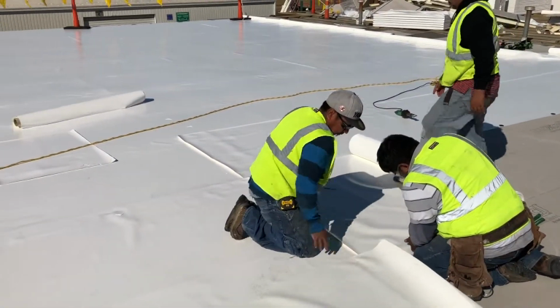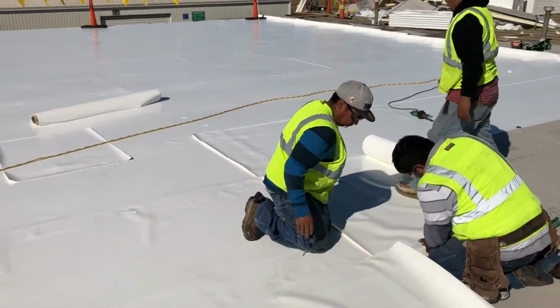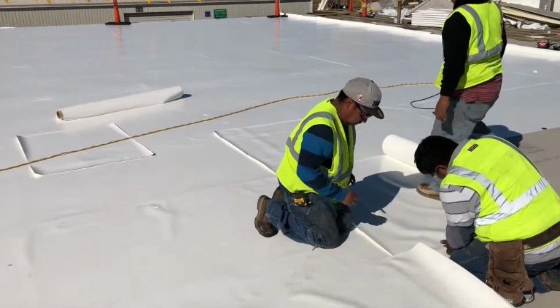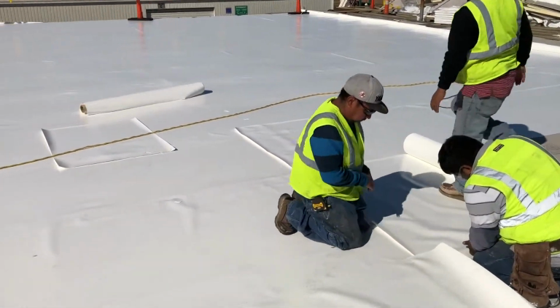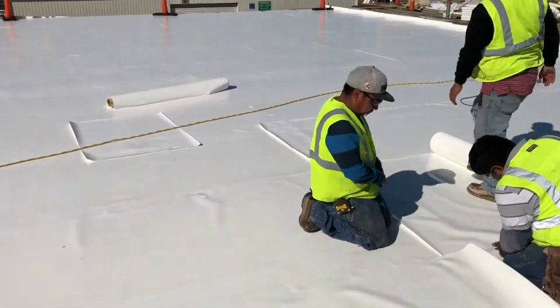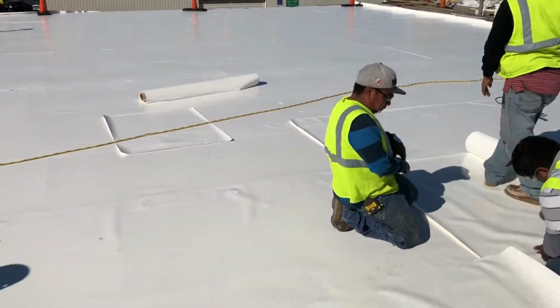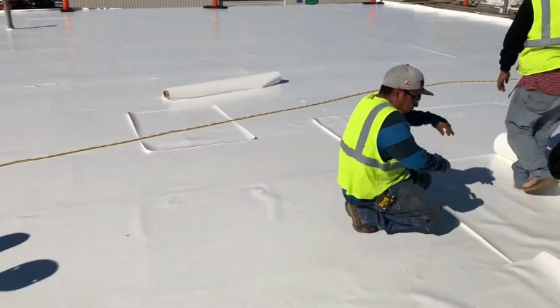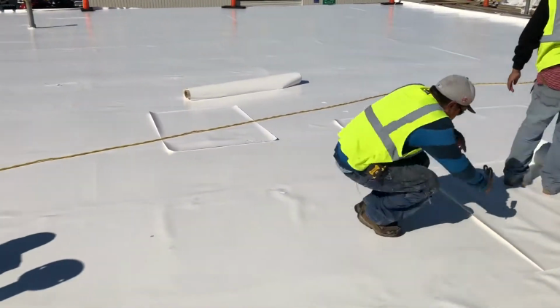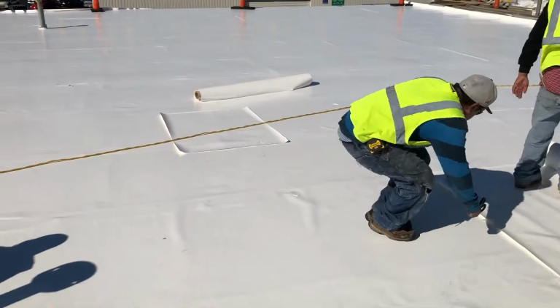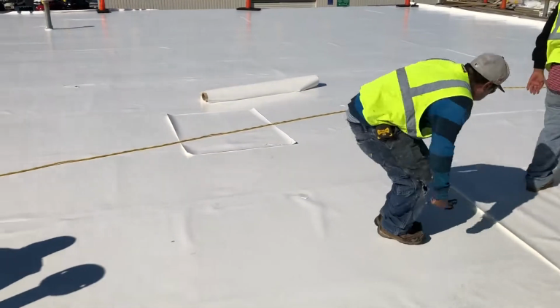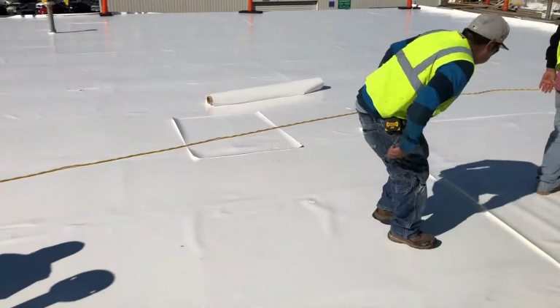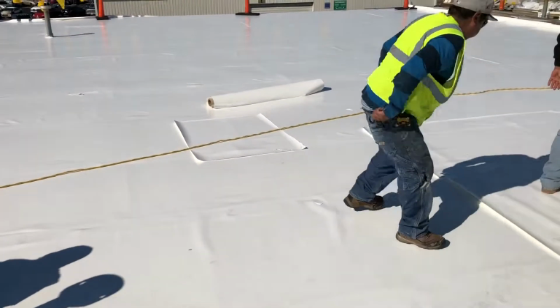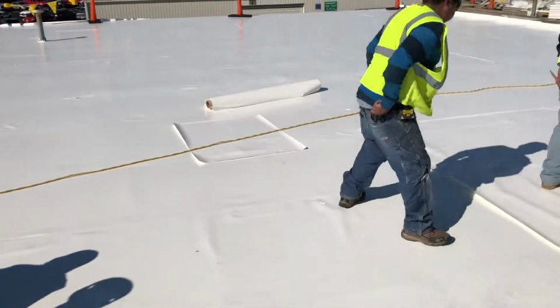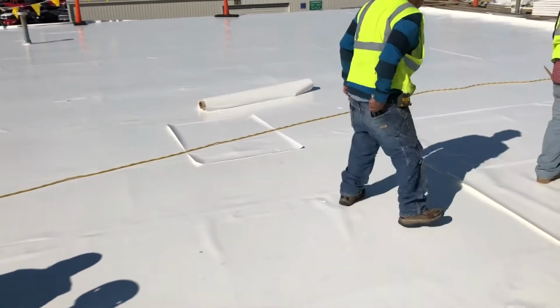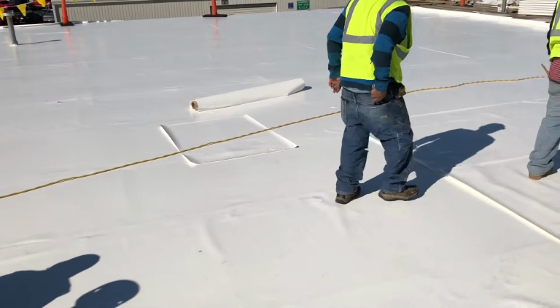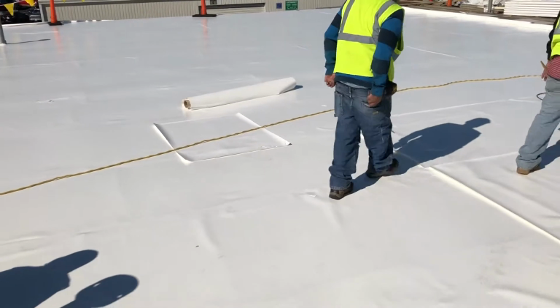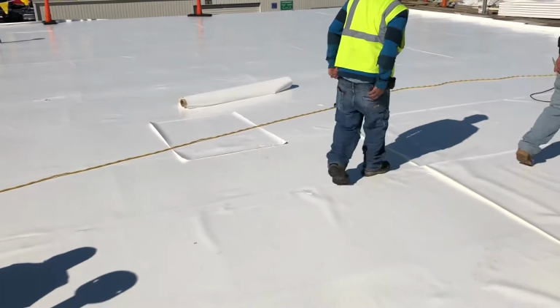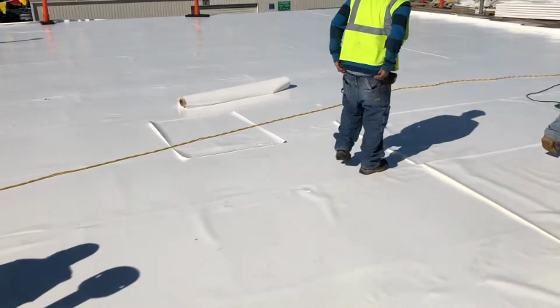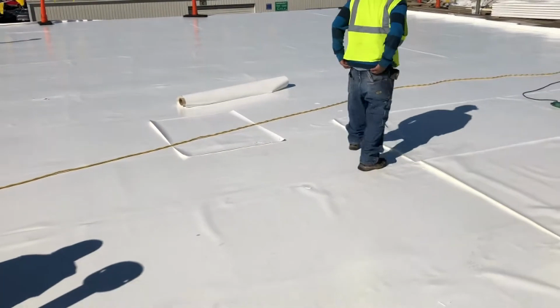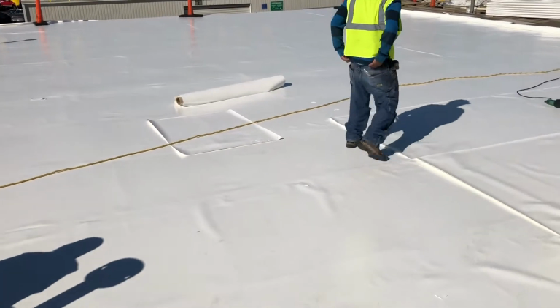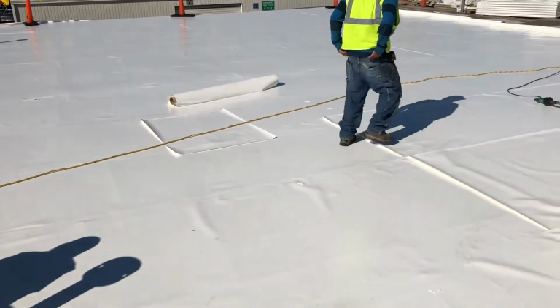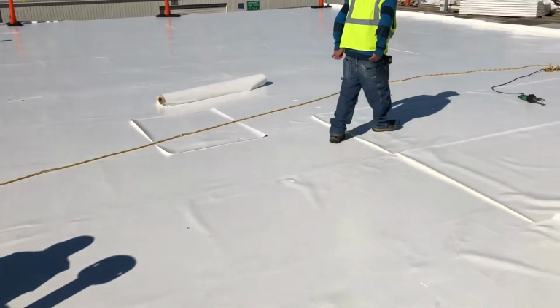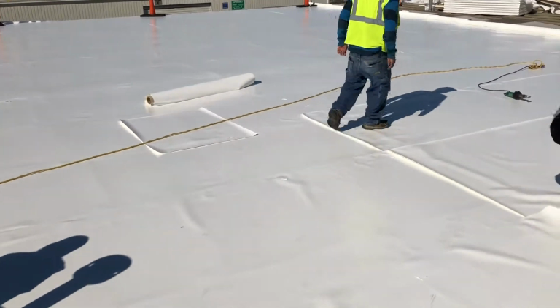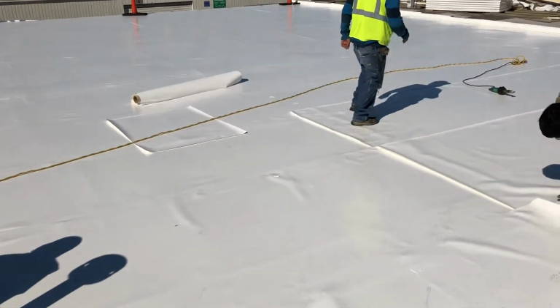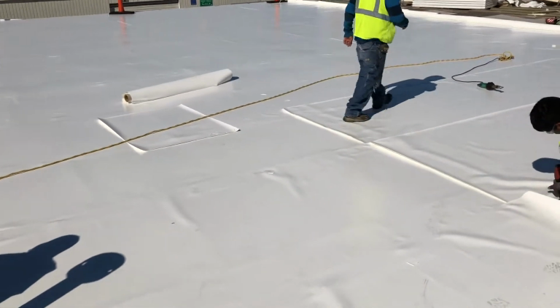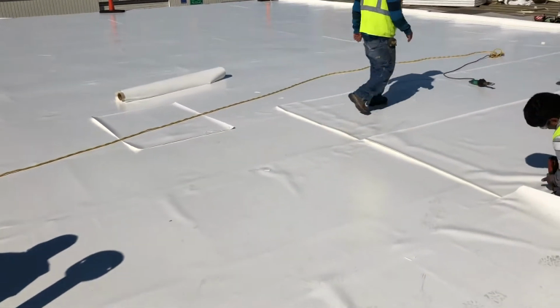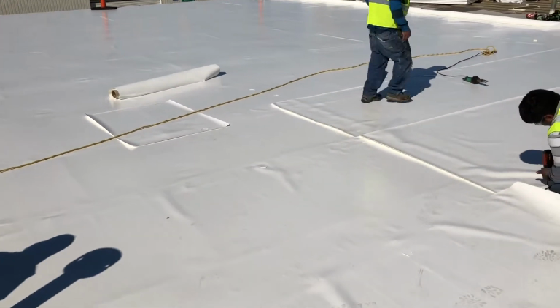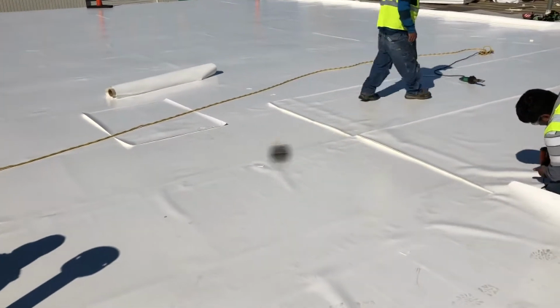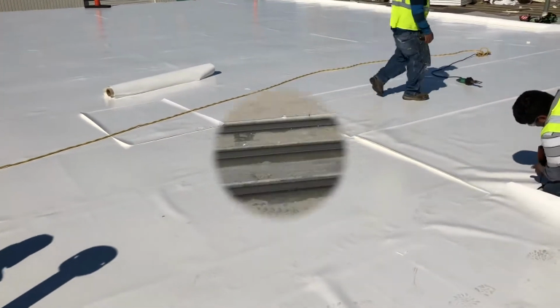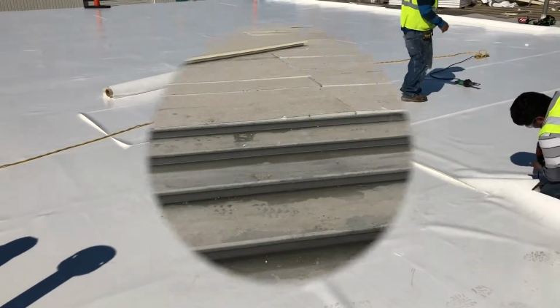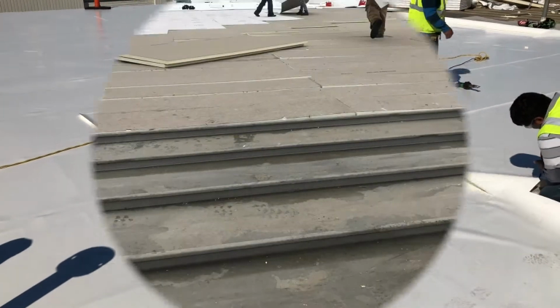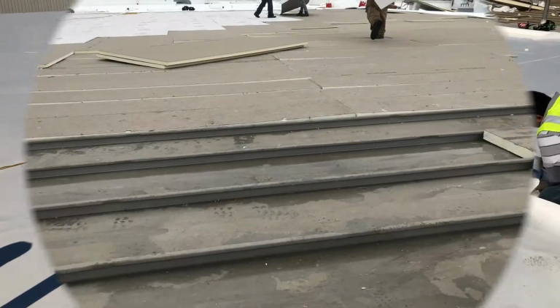This is one of the best ways to repair an existing metal roof without removing it. It's done.